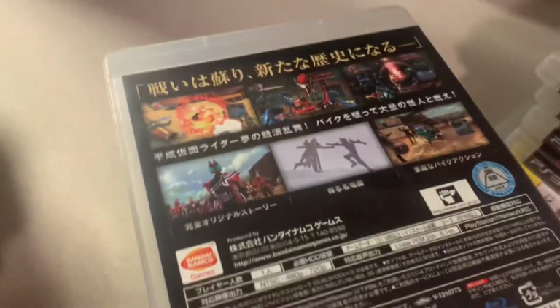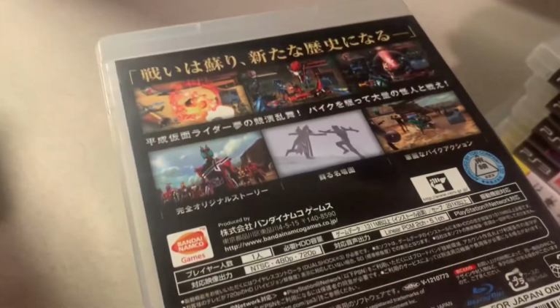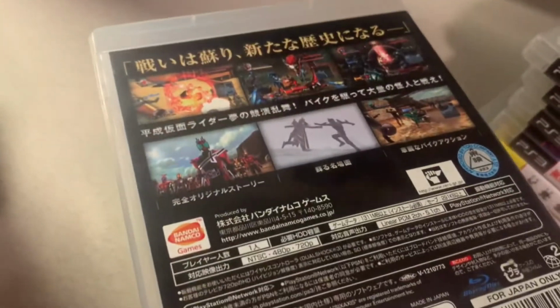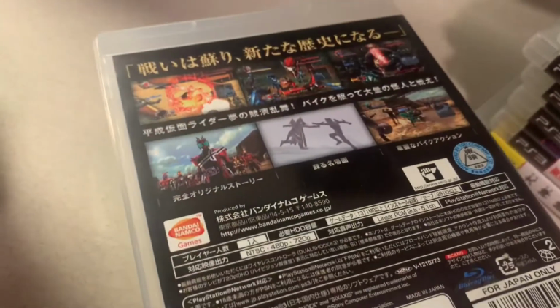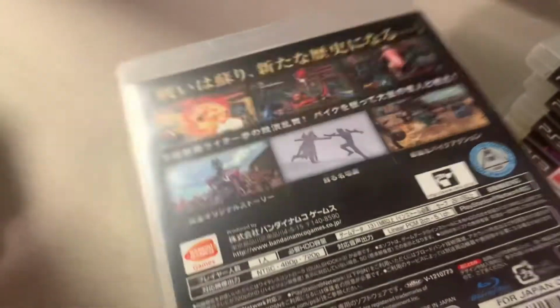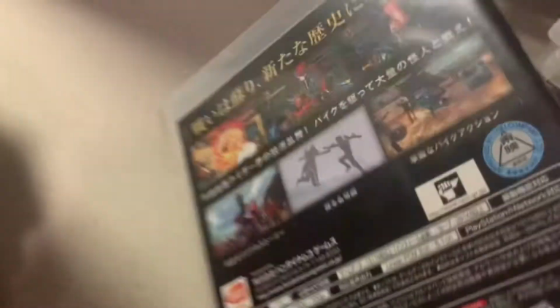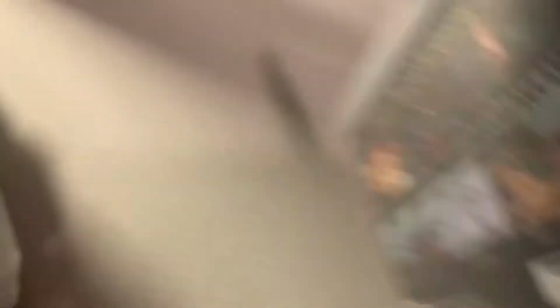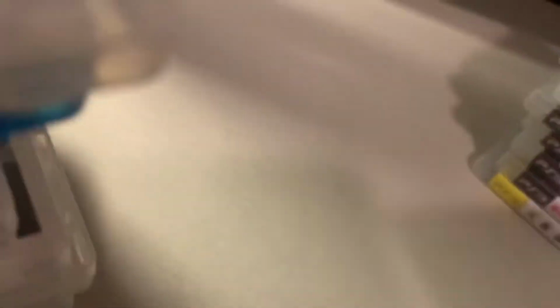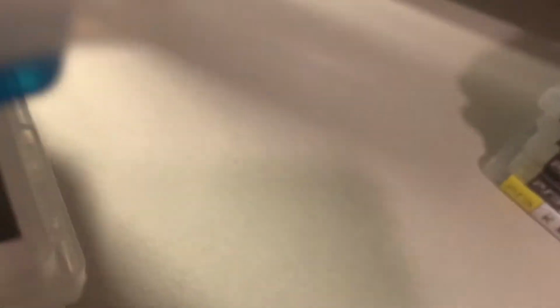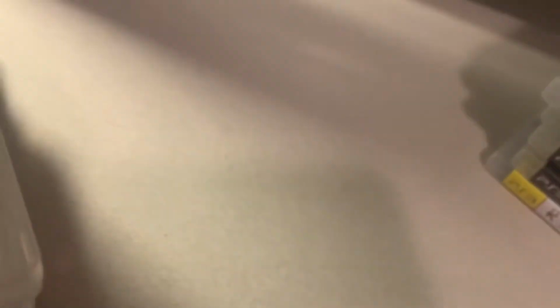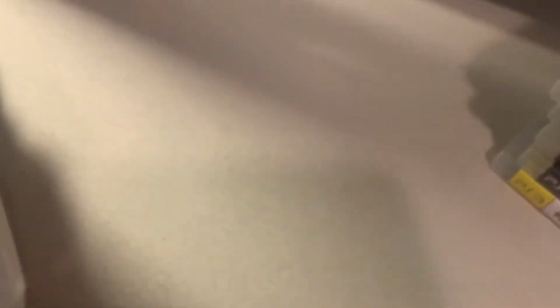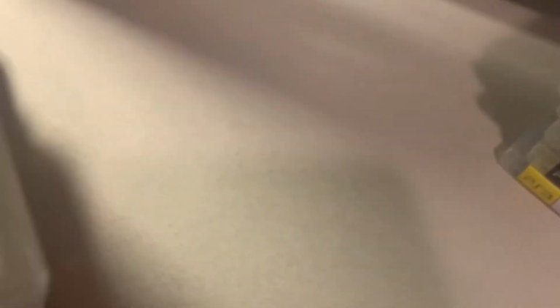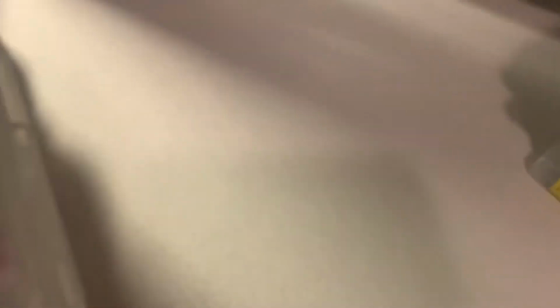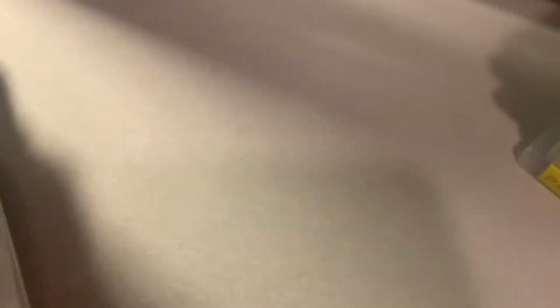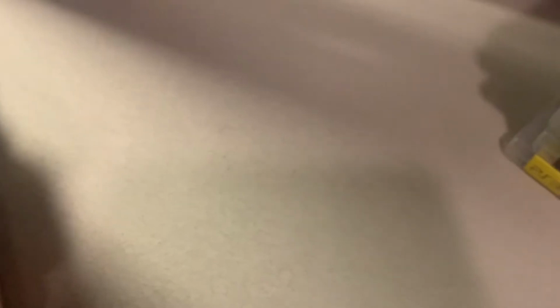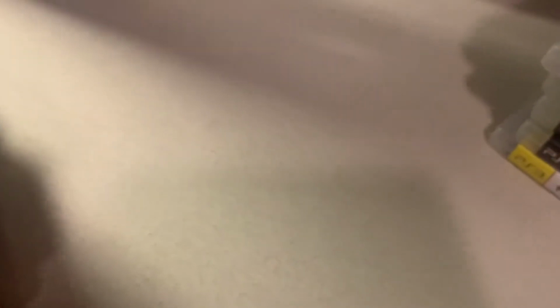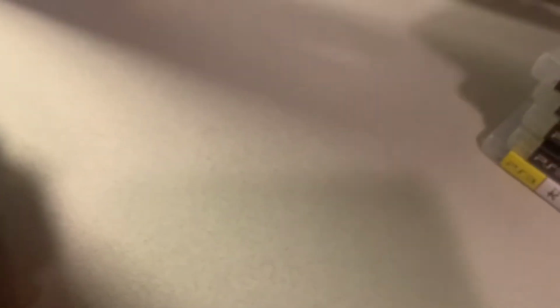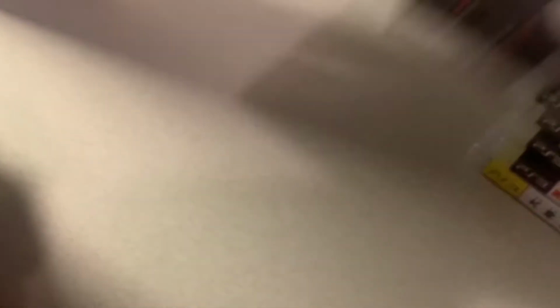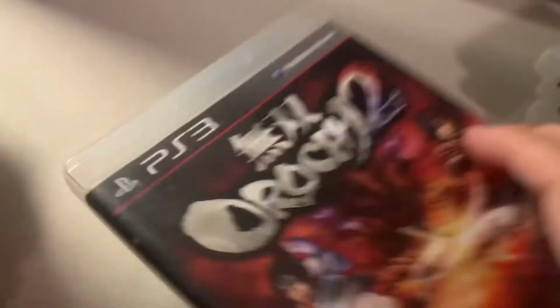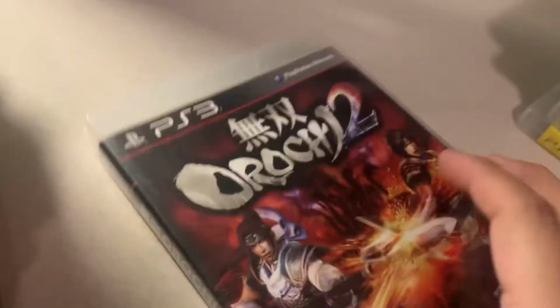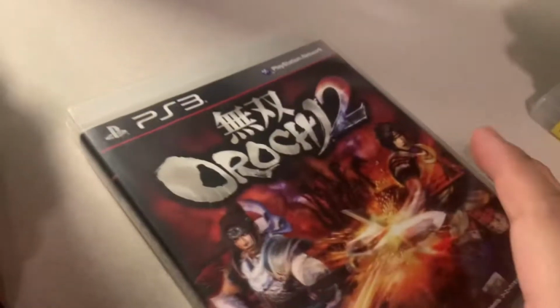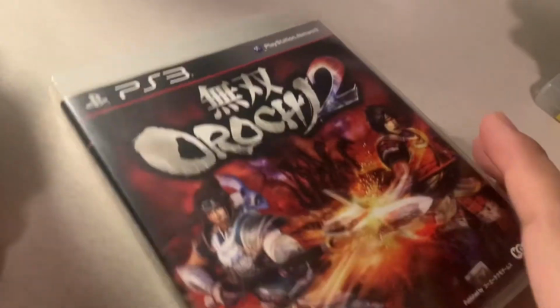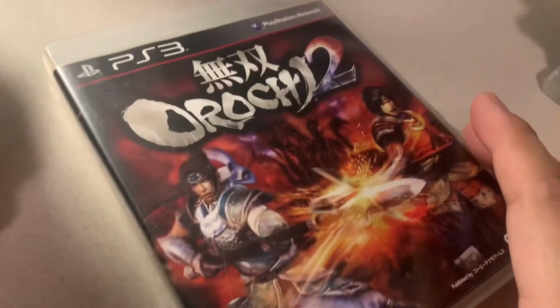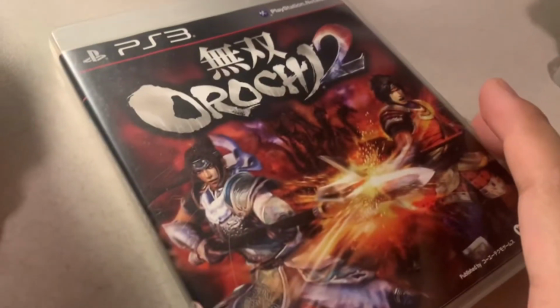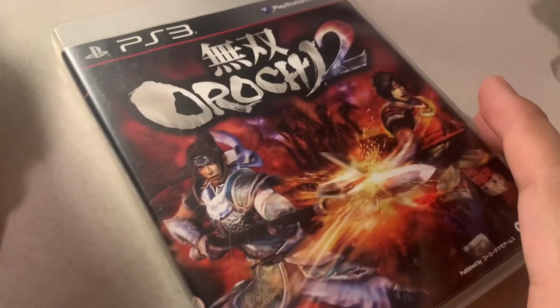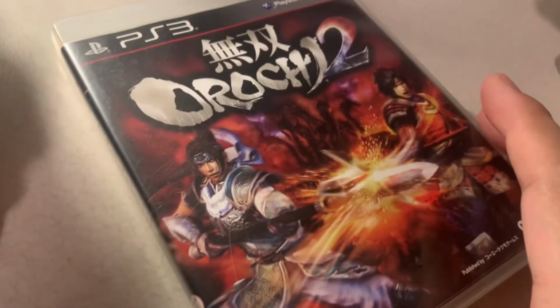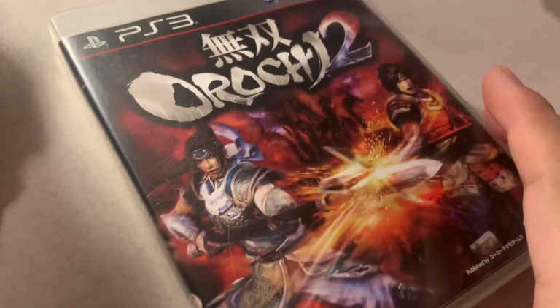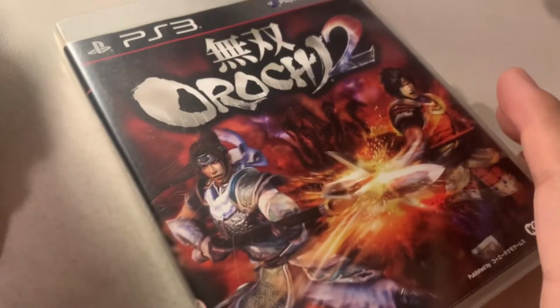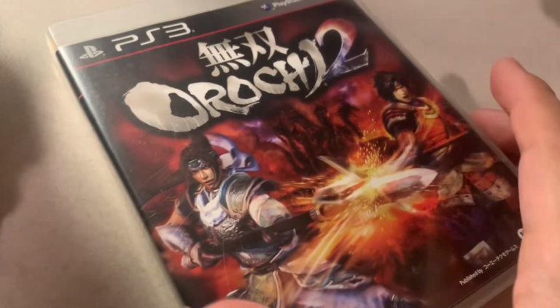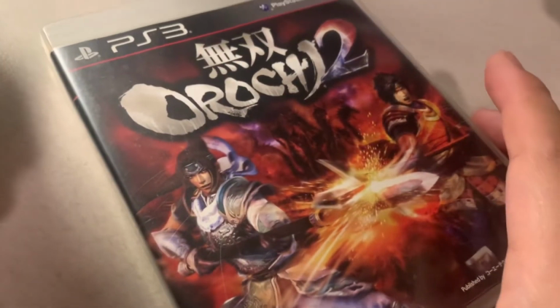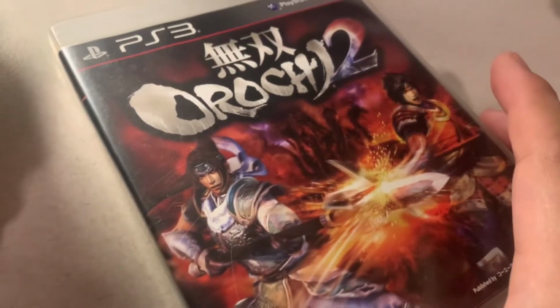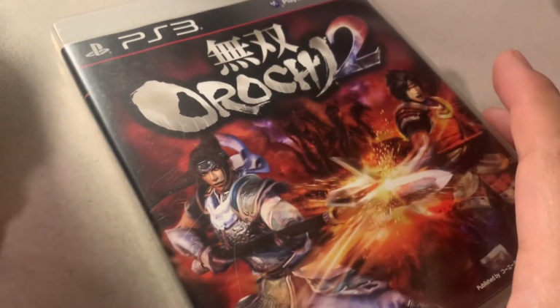Then we have a Kamen Rider game — Kamen Rider Battride War. Of course this is Japan-only. Someone nearby is really barbecuing; it smells good.